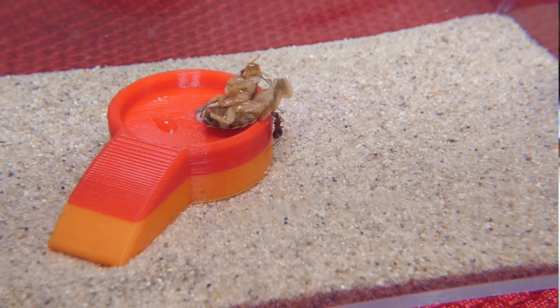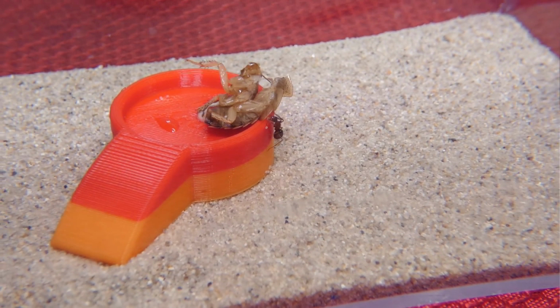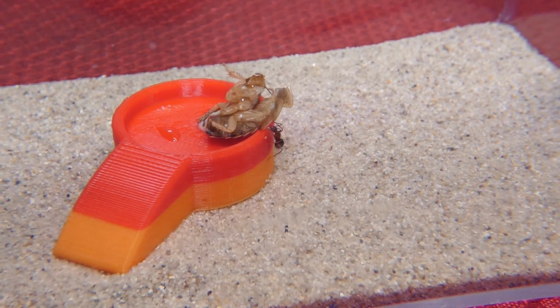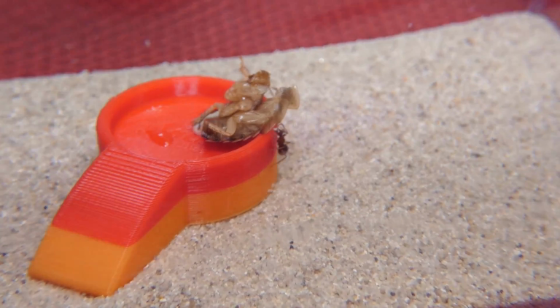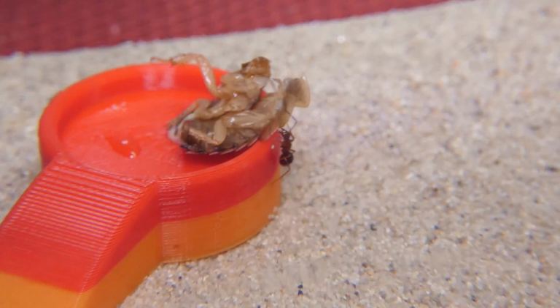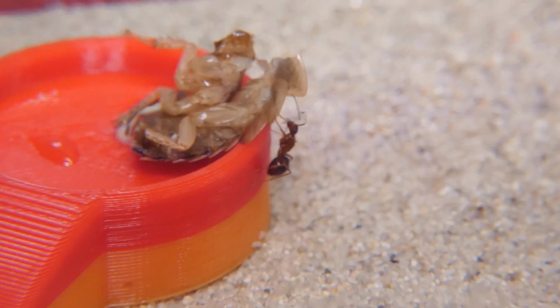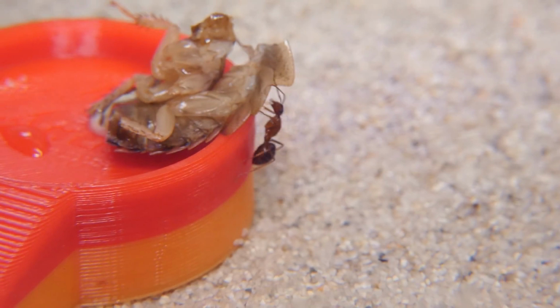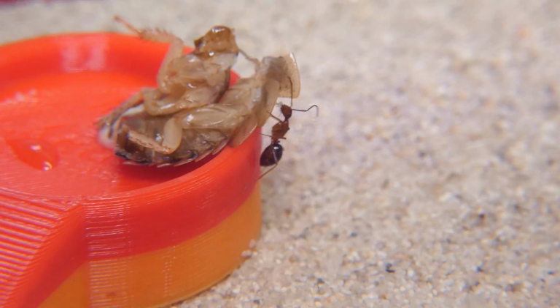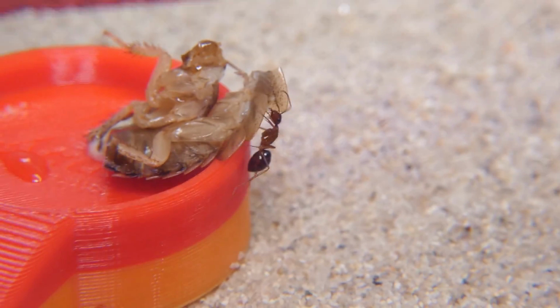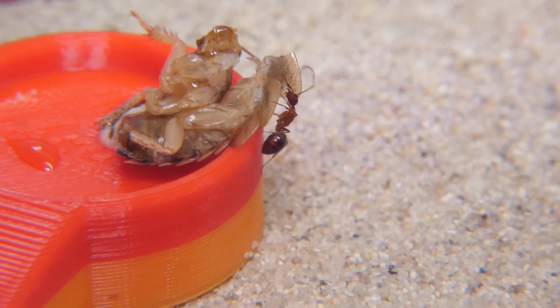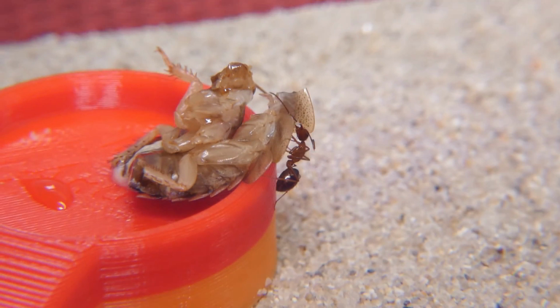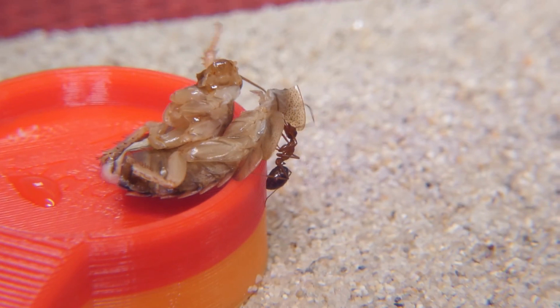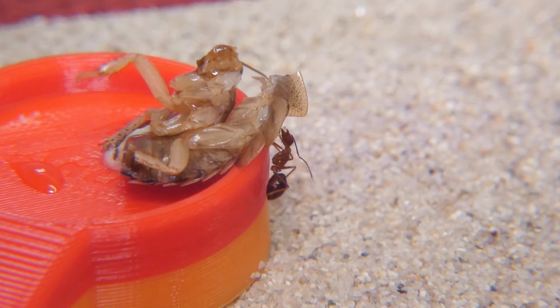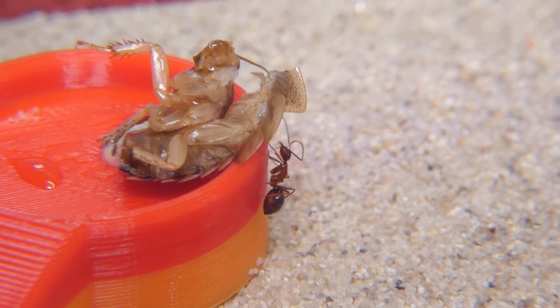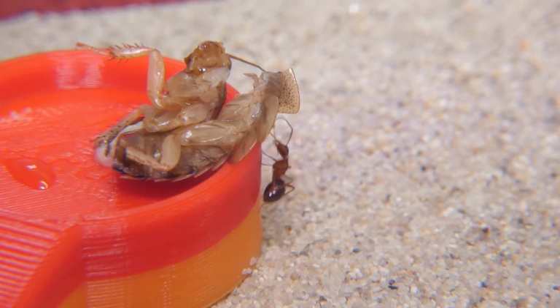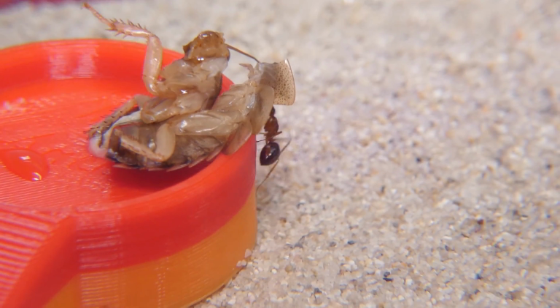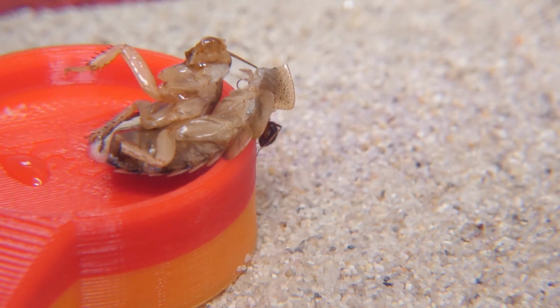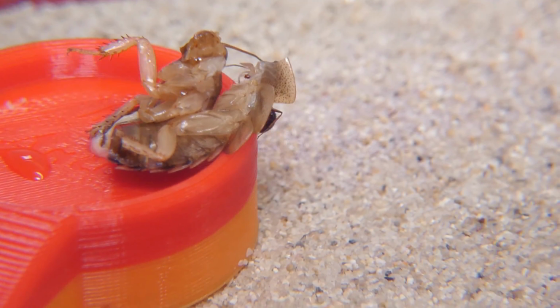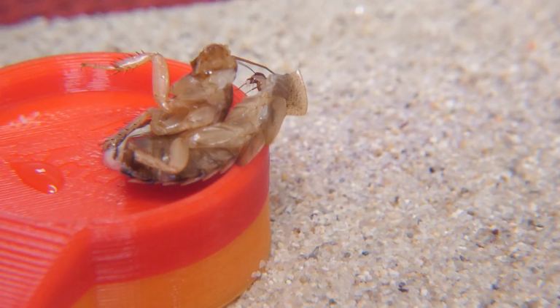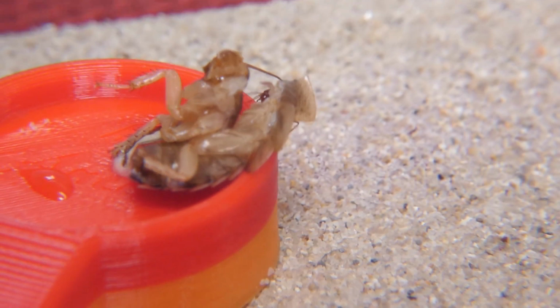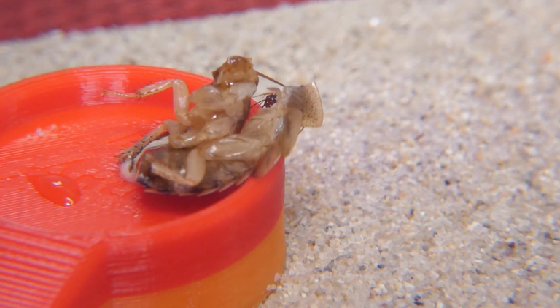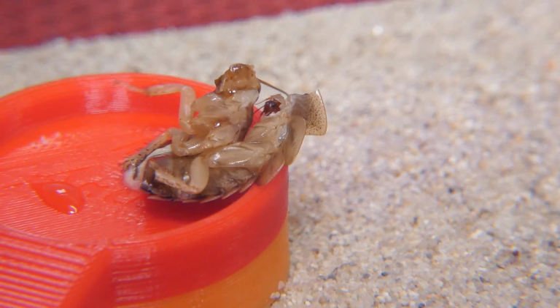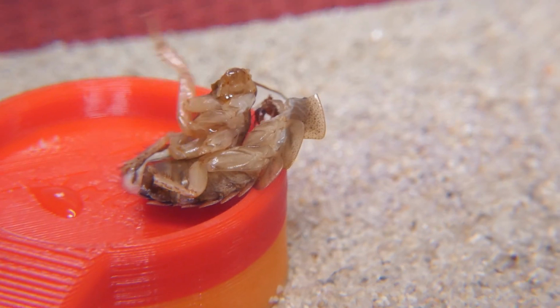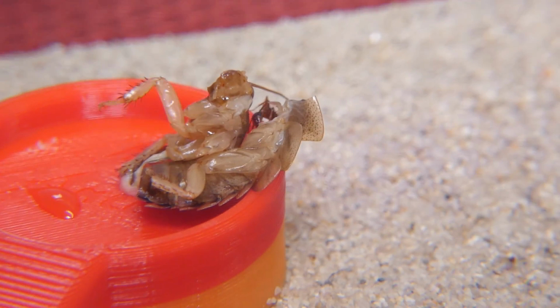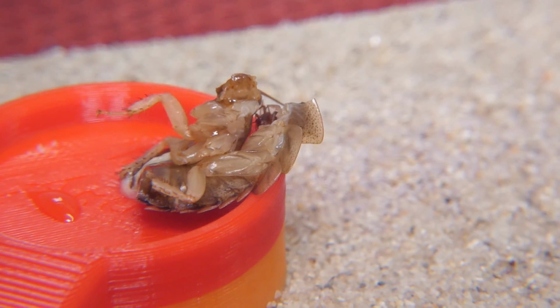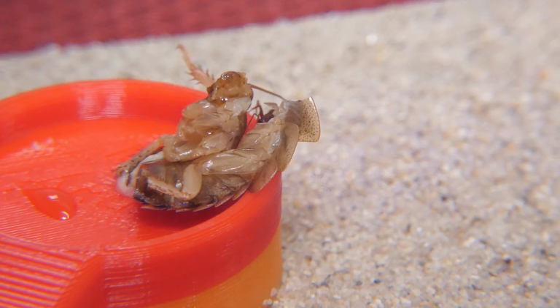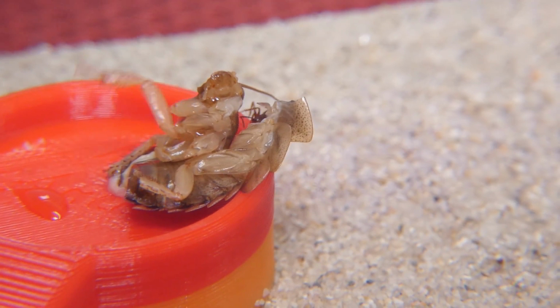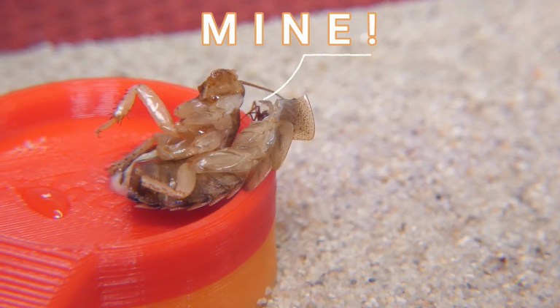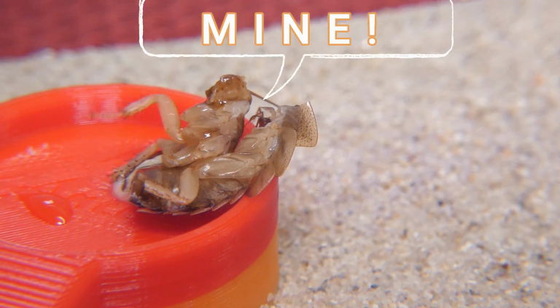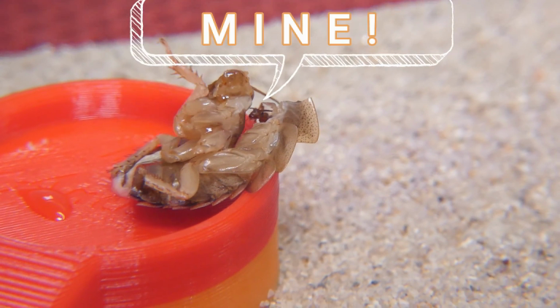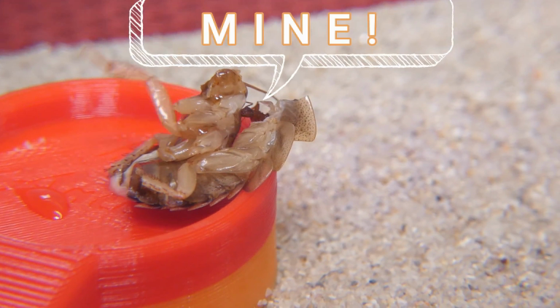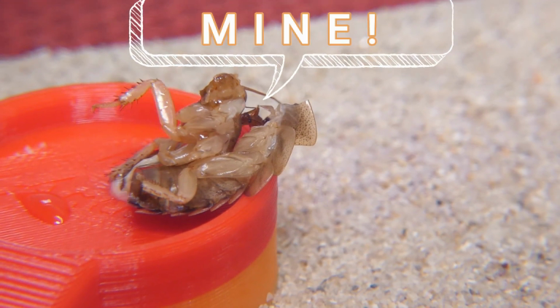We just added a fresh piece of protein, and one of the worker ants is going crazy excited.